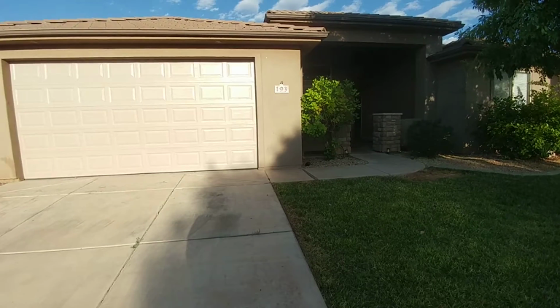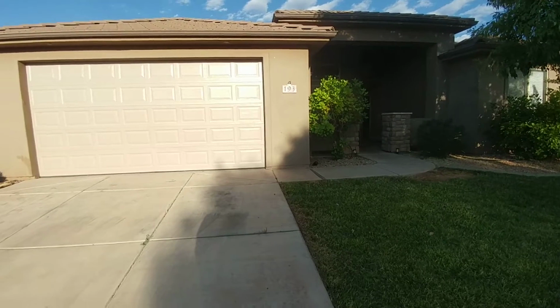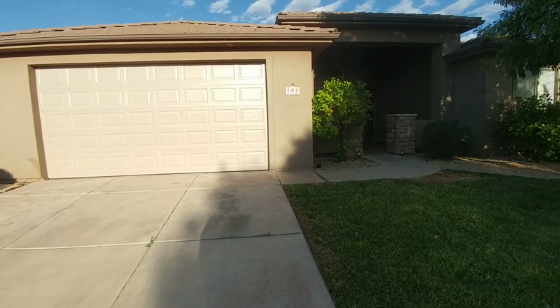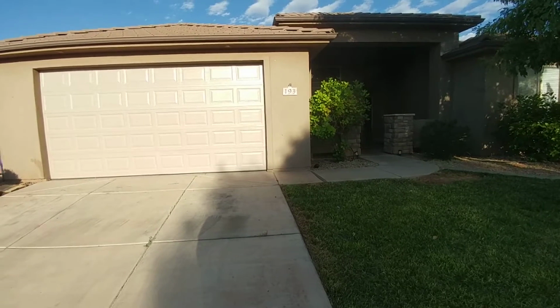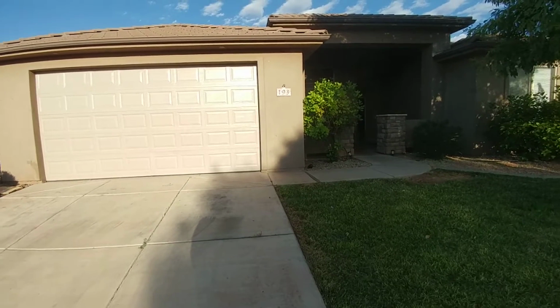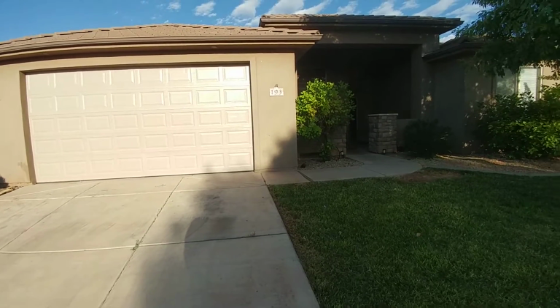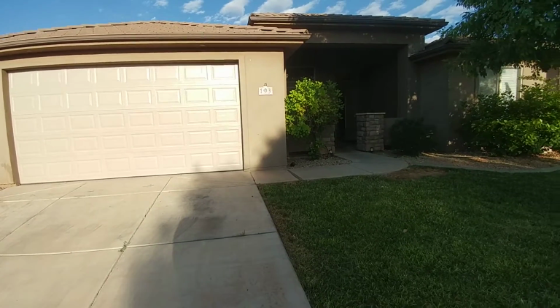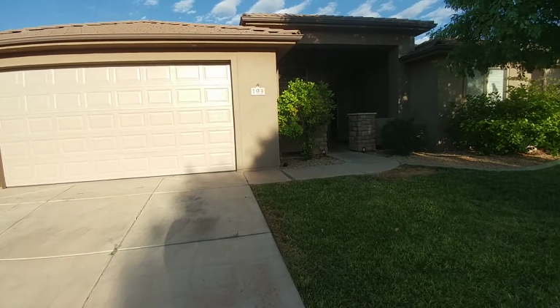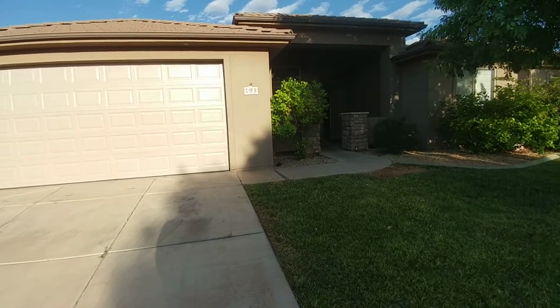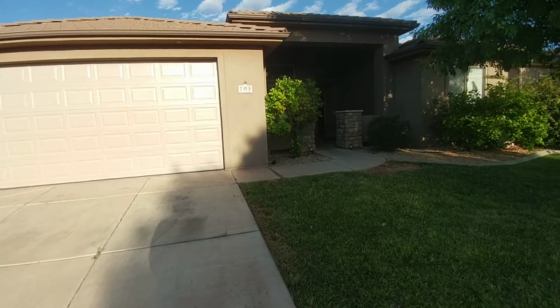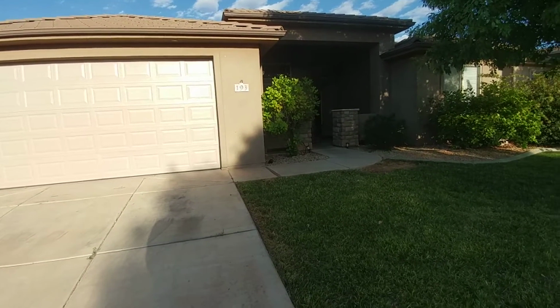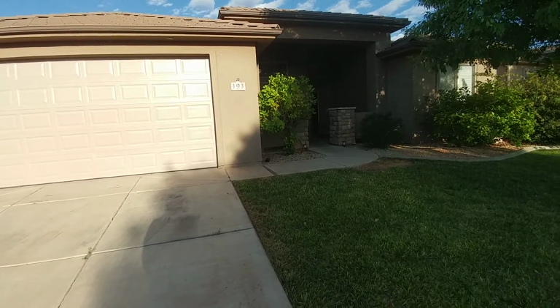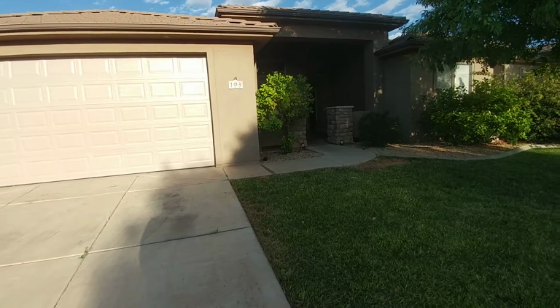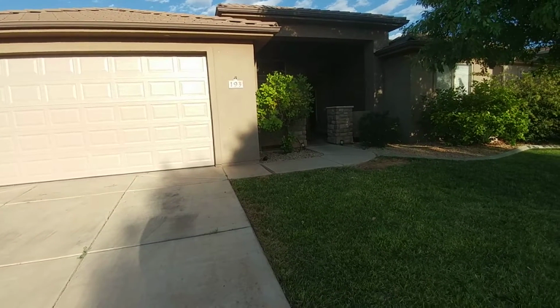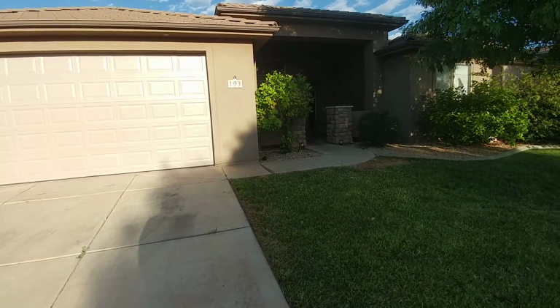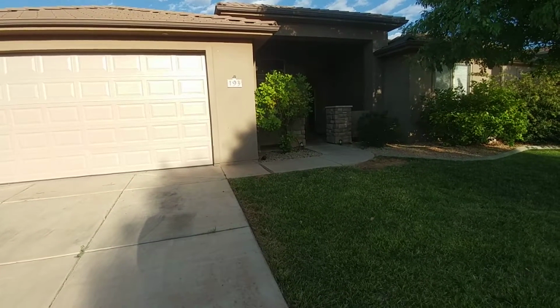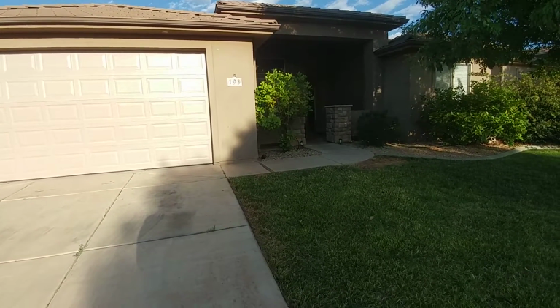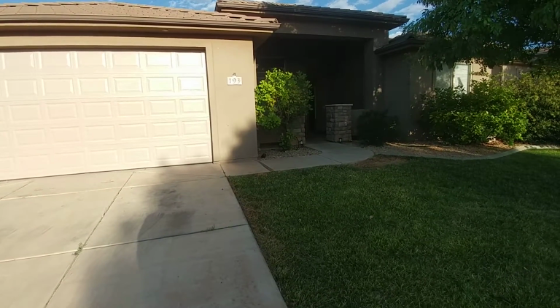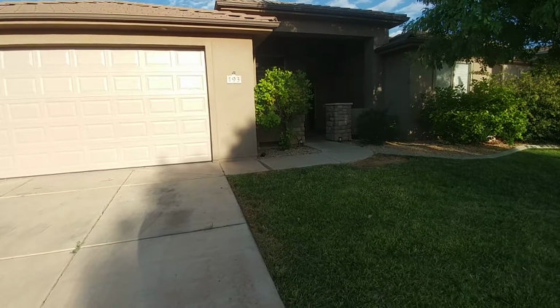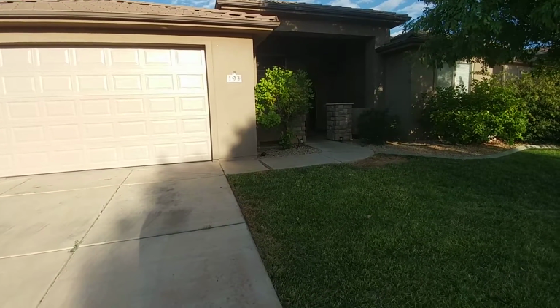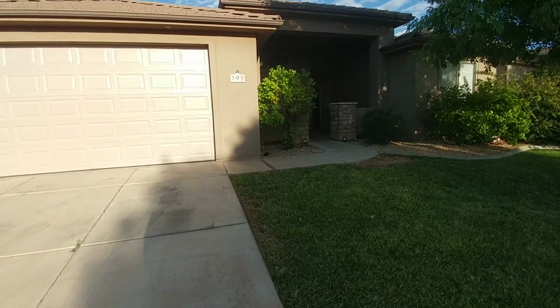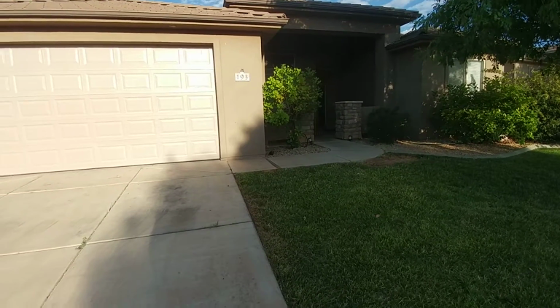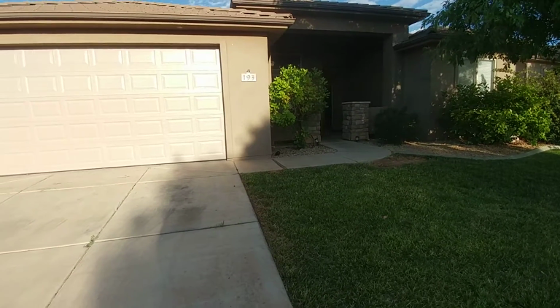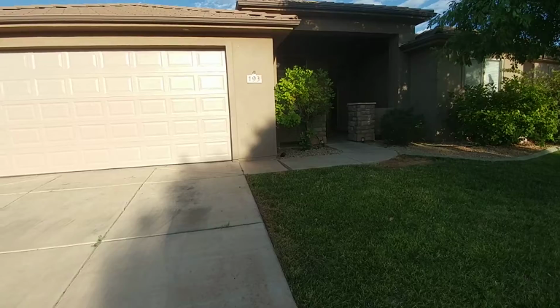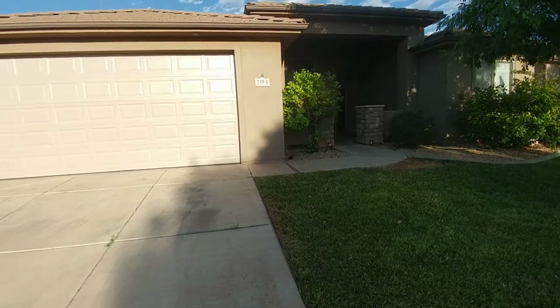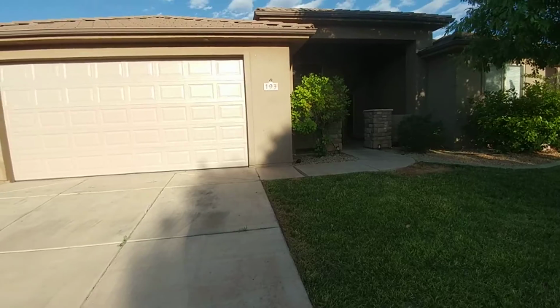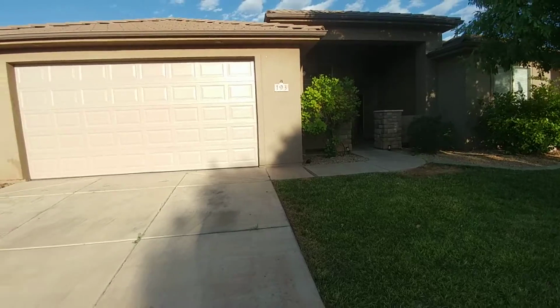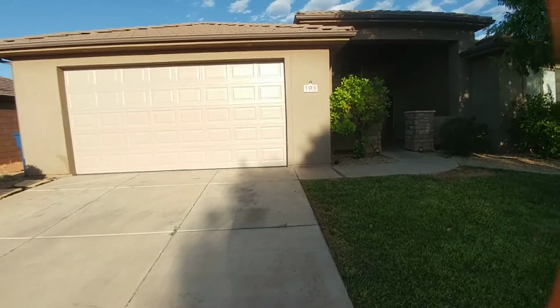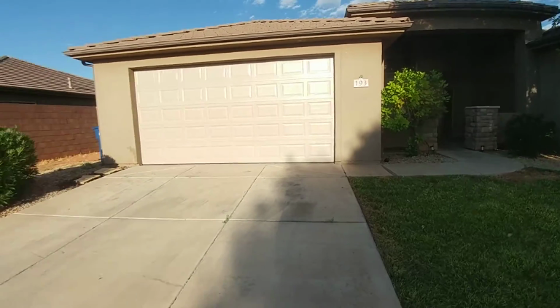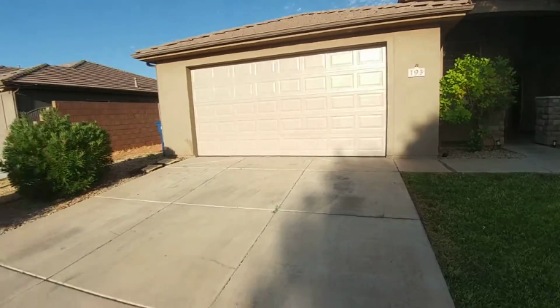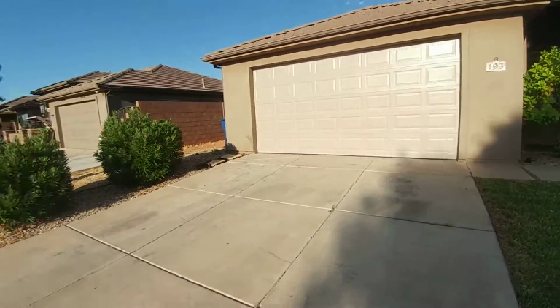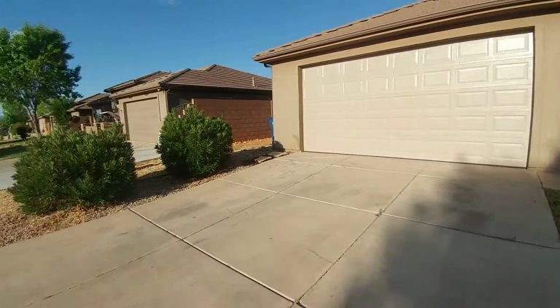Thanks for coming to see this house. I'm with St. George Realty. This house is 193 North, 2940 East.